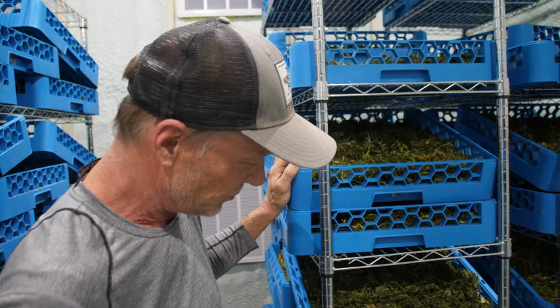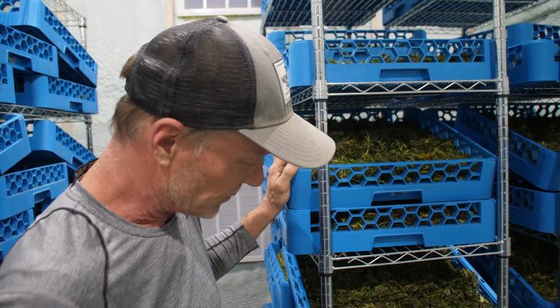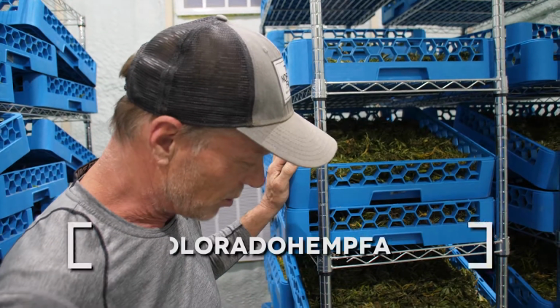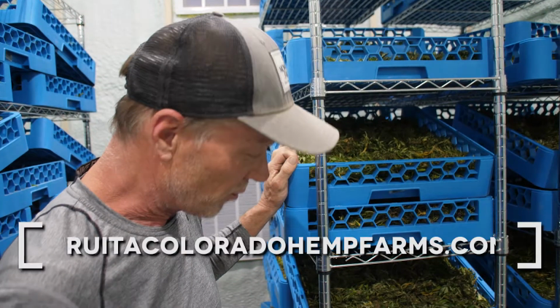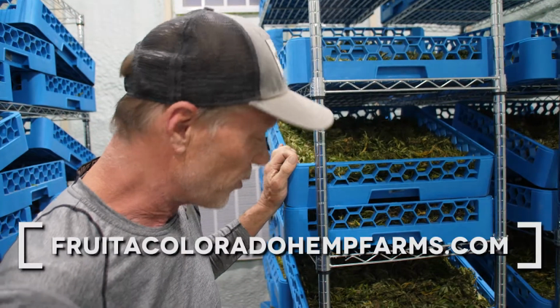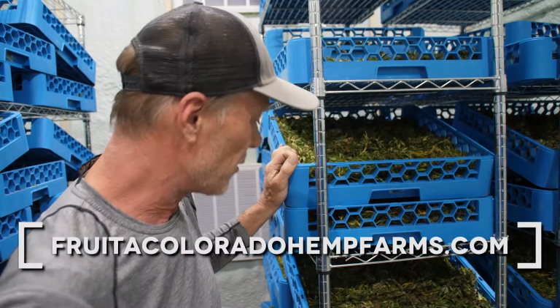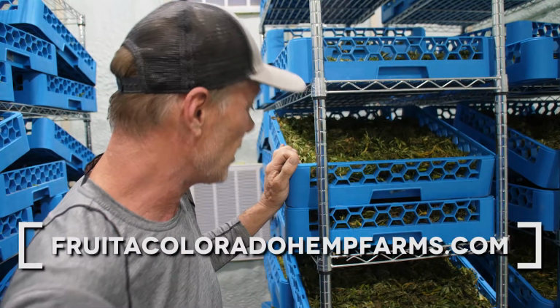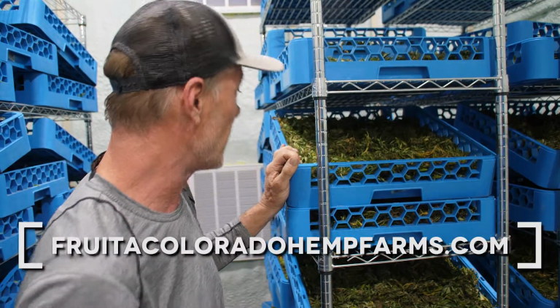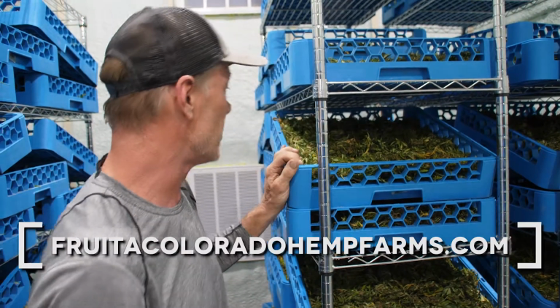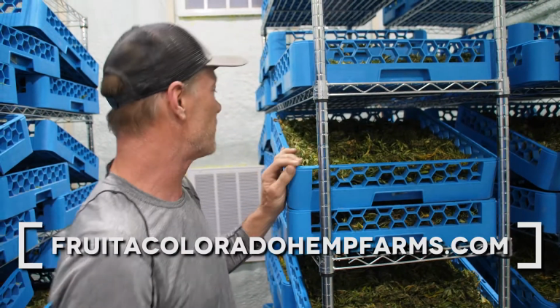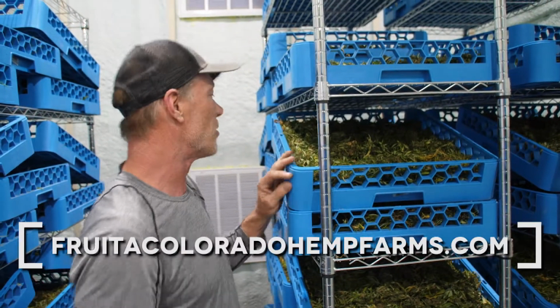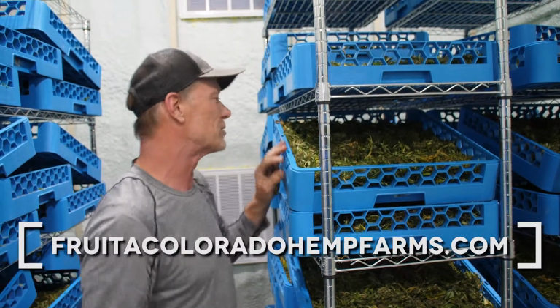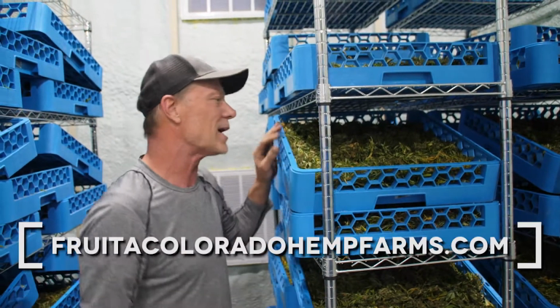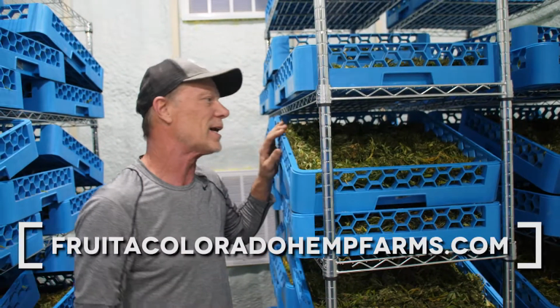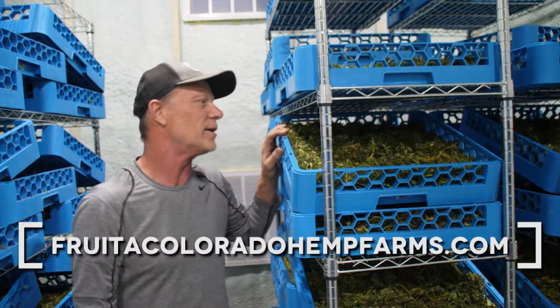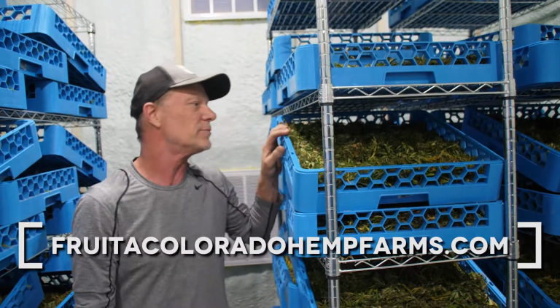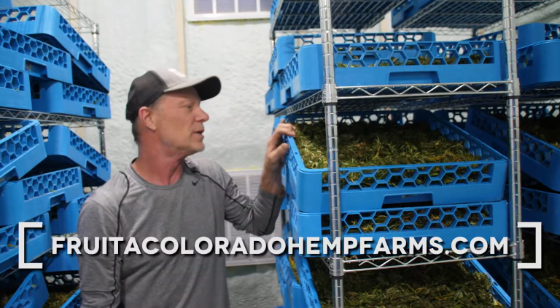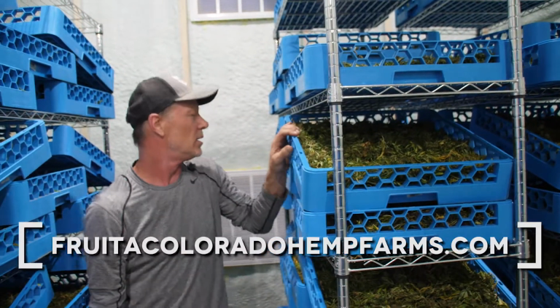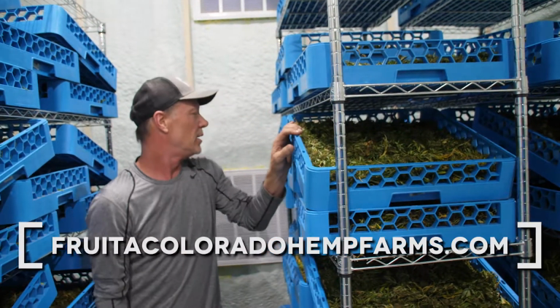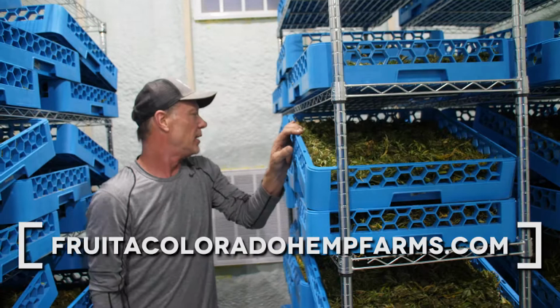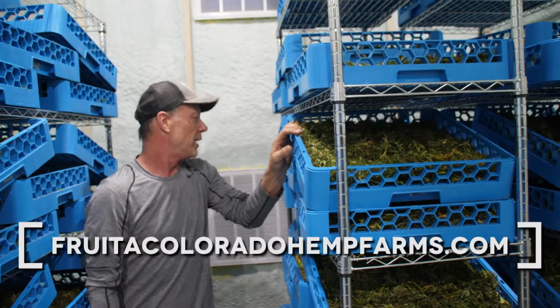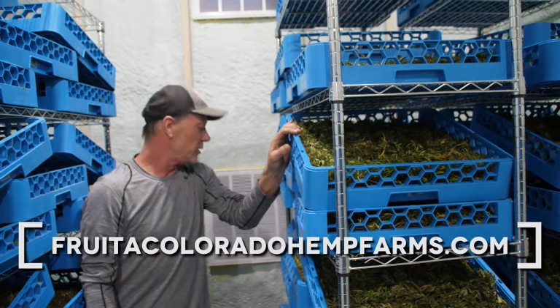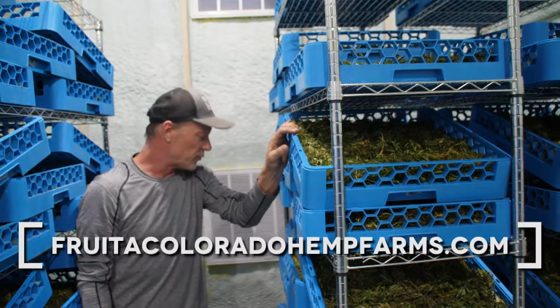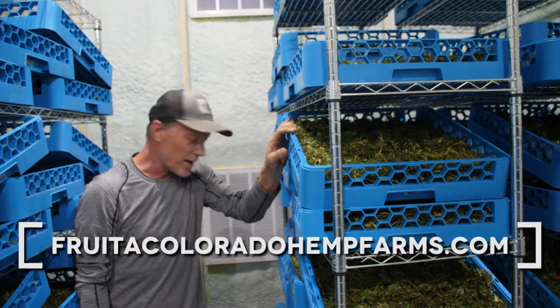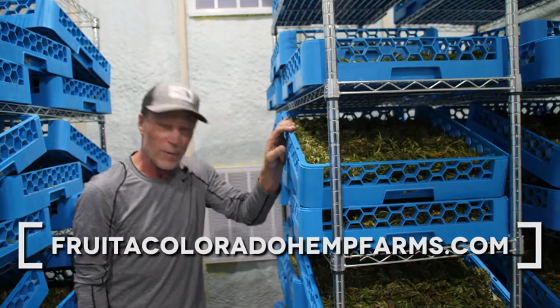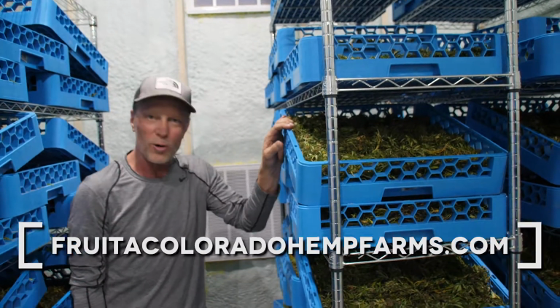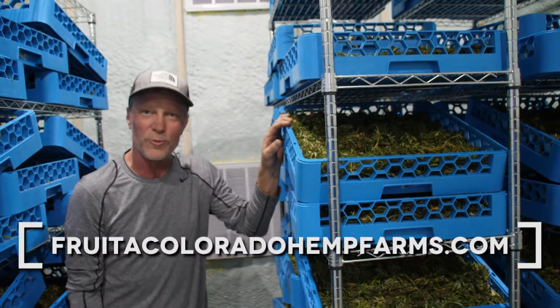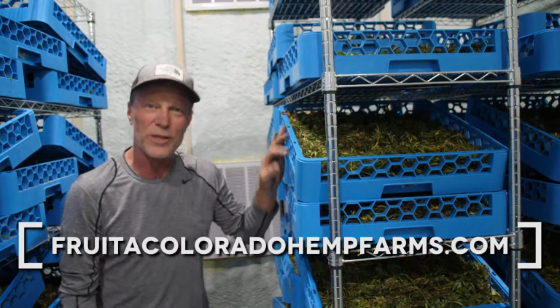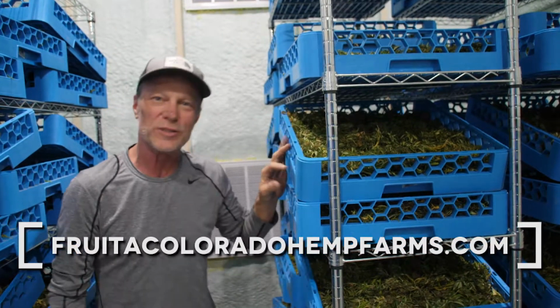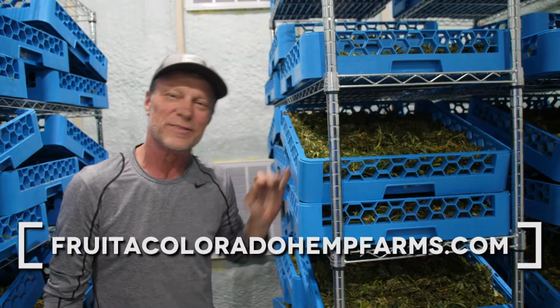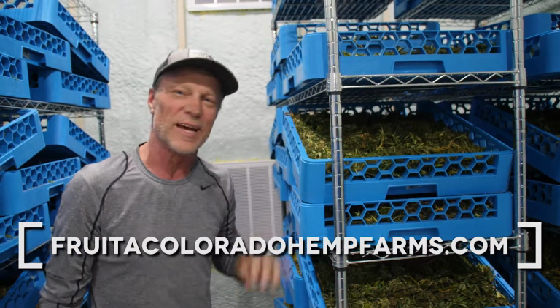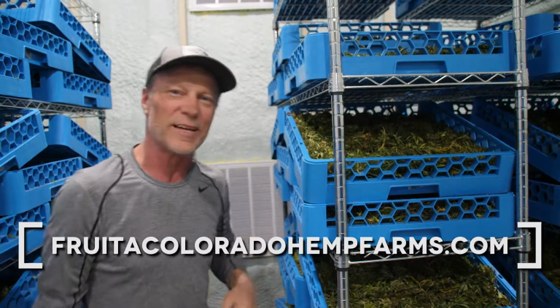Go to Fruit at ColoradoHitFarms.com and you'll find out more information. Thanks.